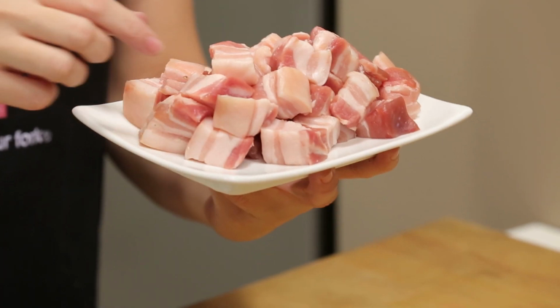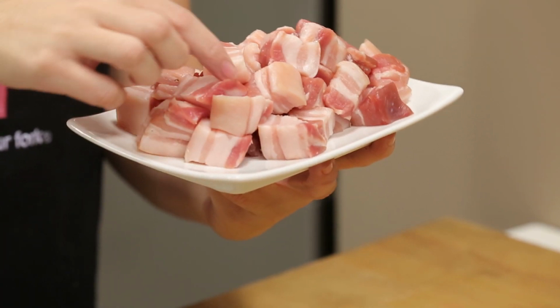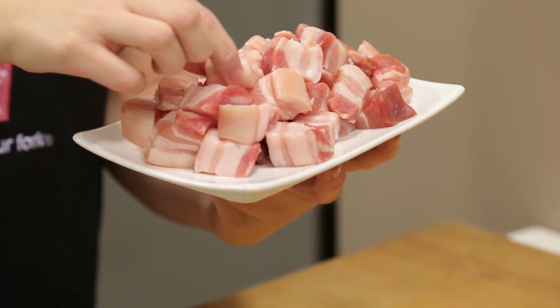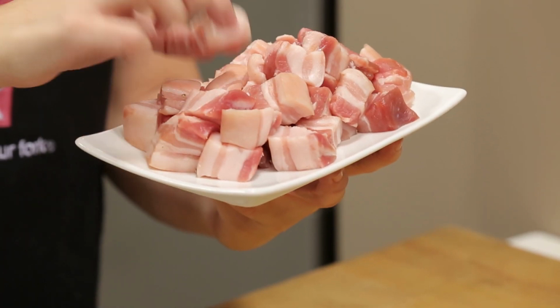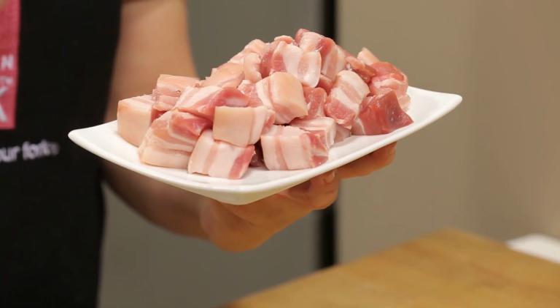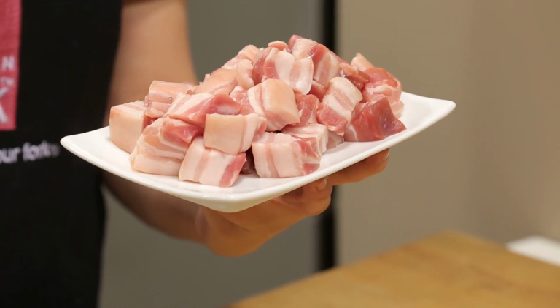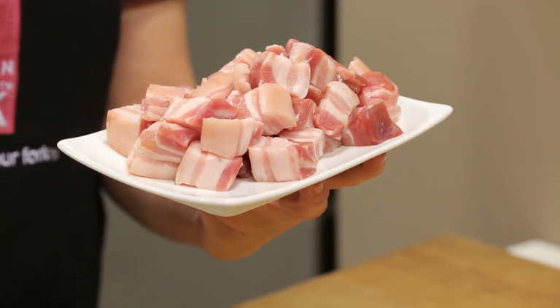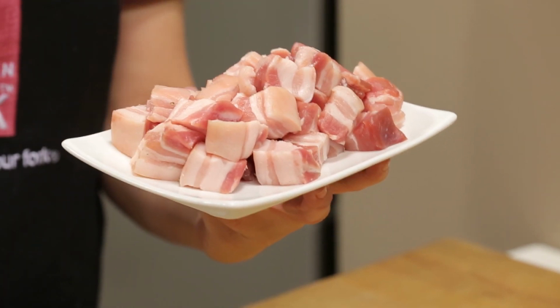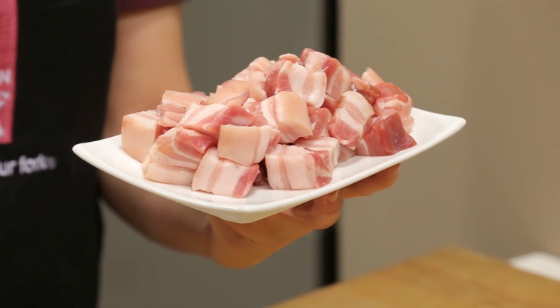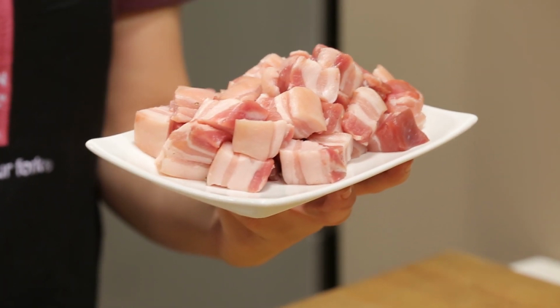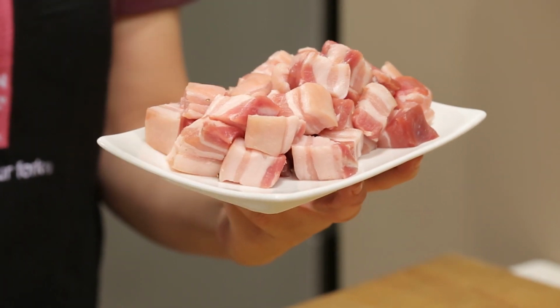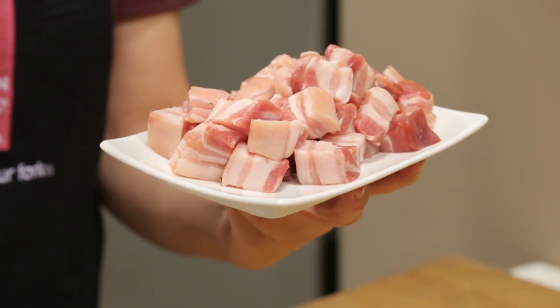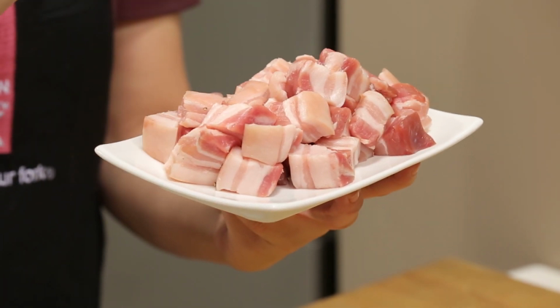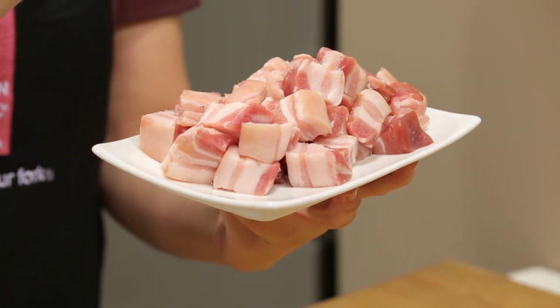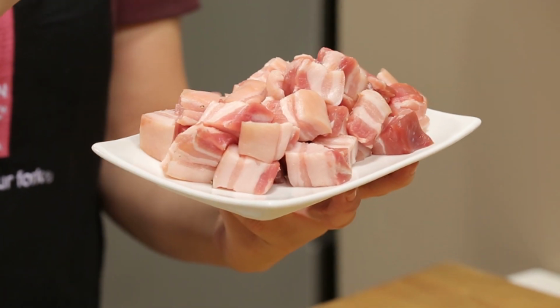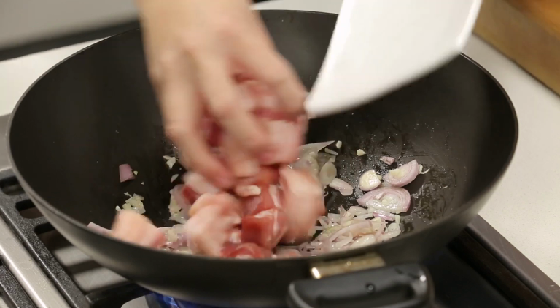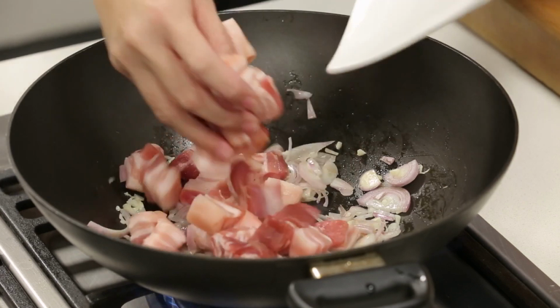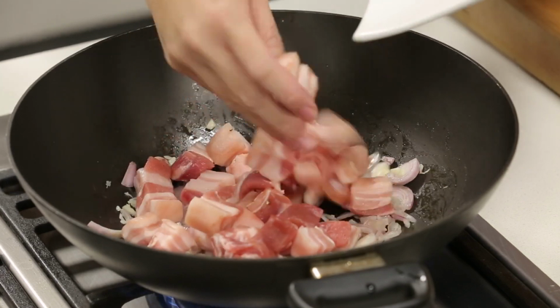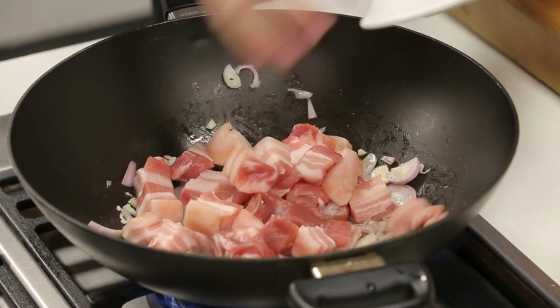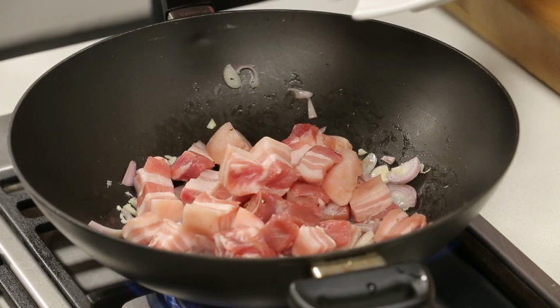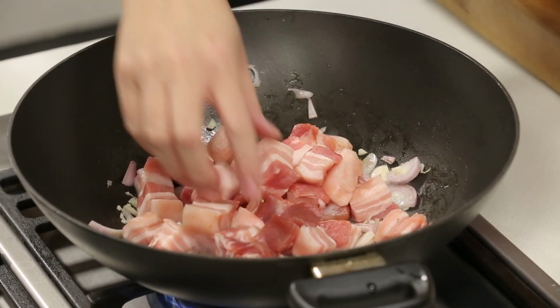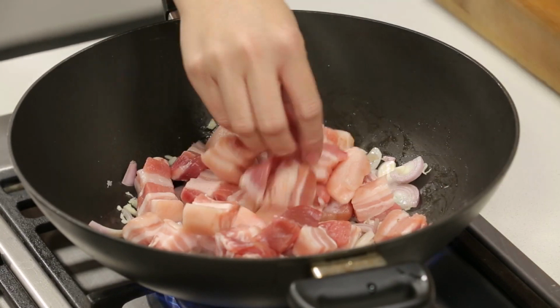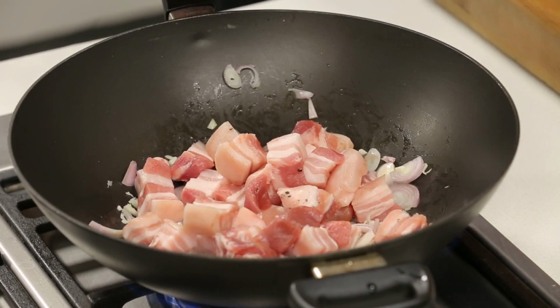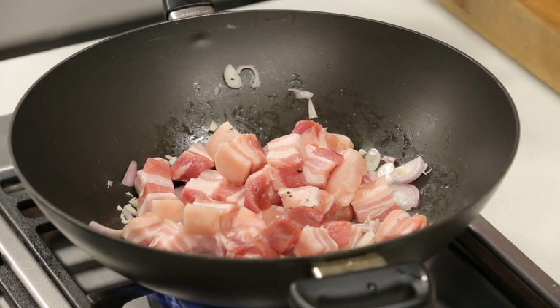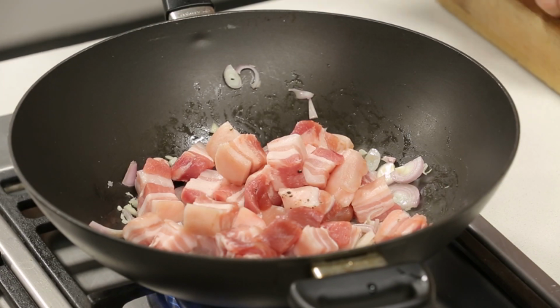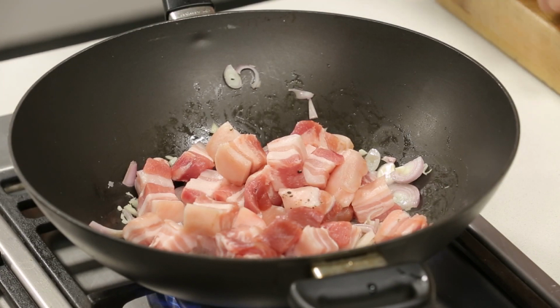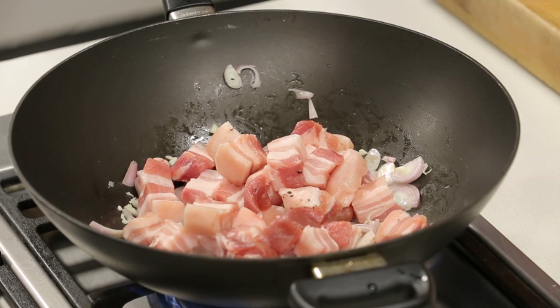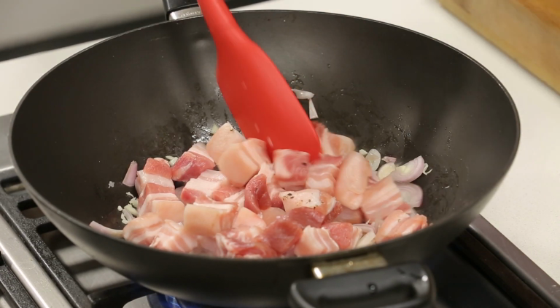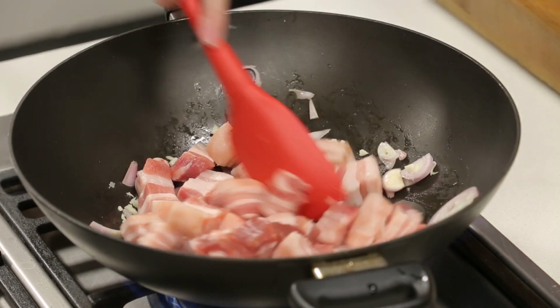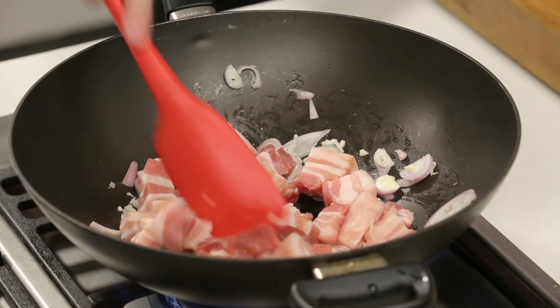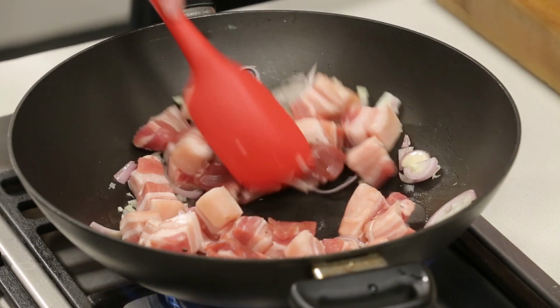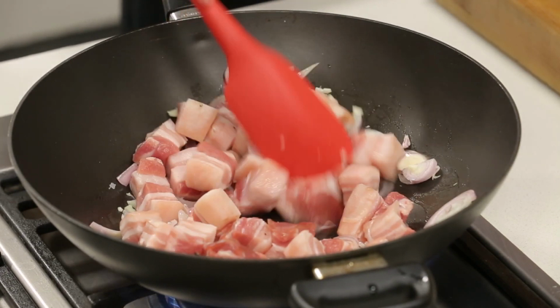Cut the pork belly into about two centimetre cubes. Fry the pork belly in the fry pan until it's lightly caramelized.